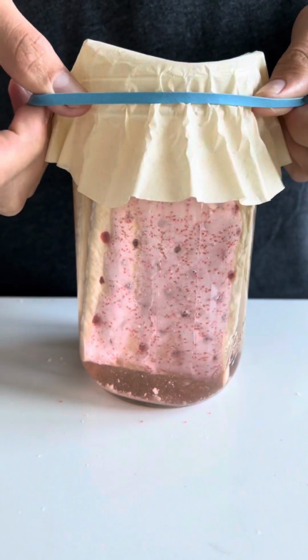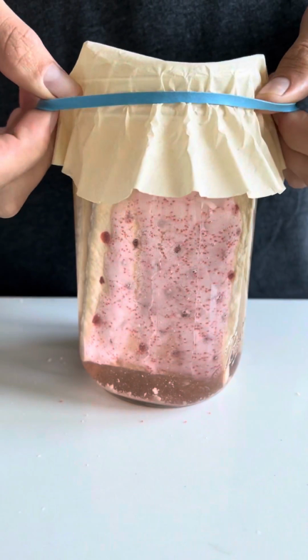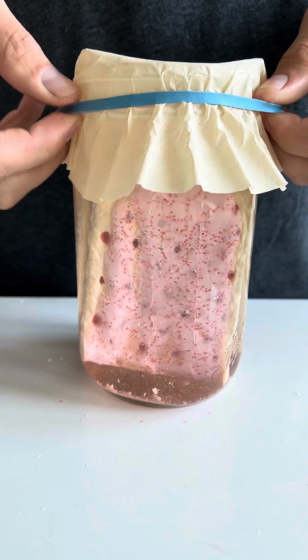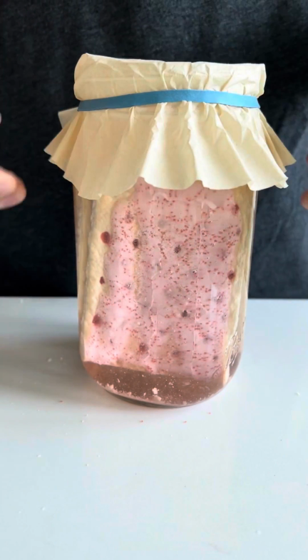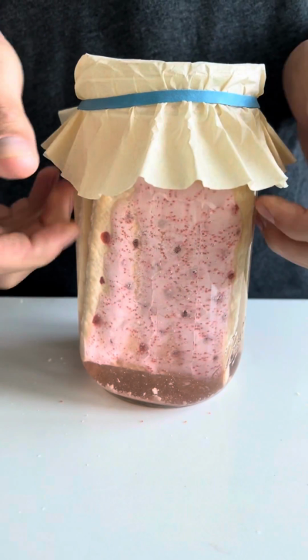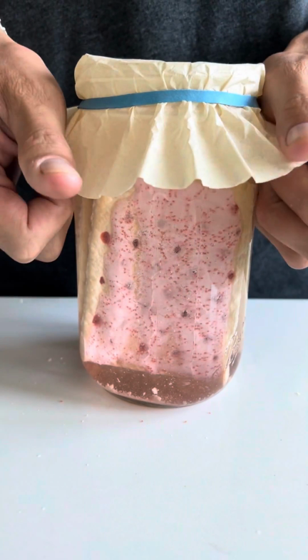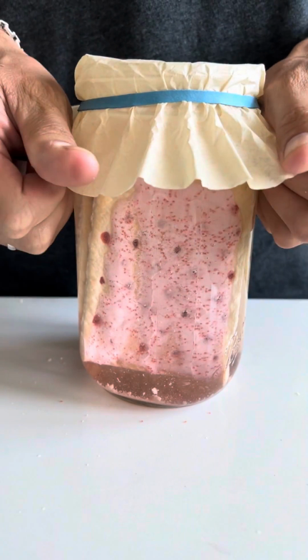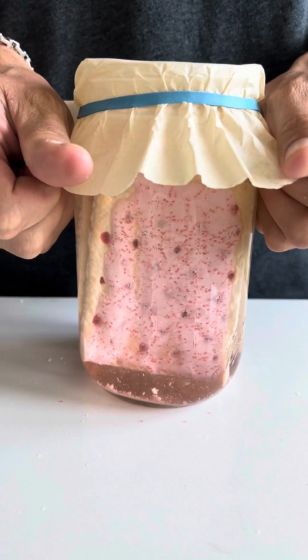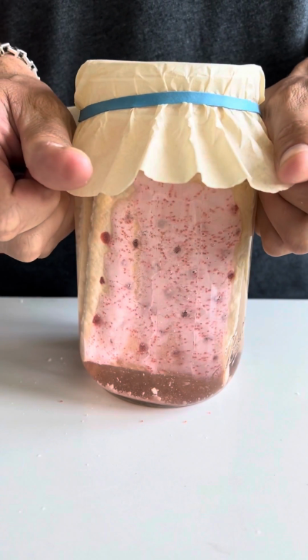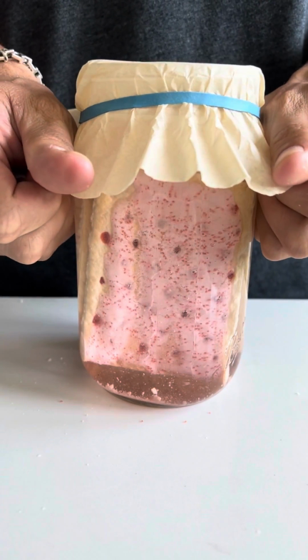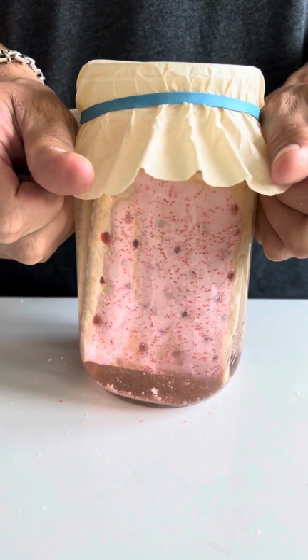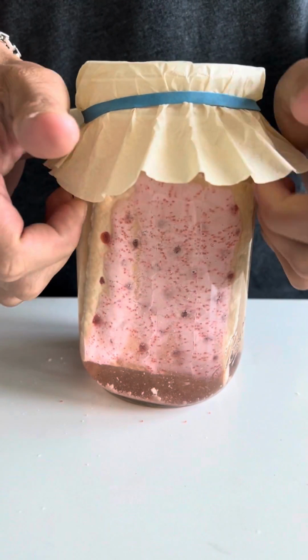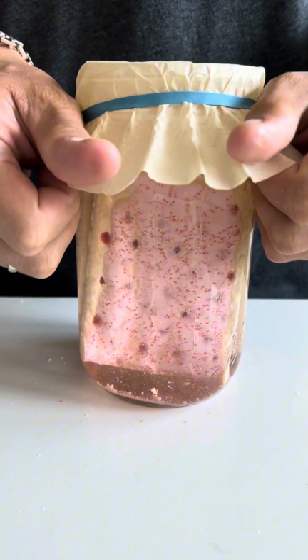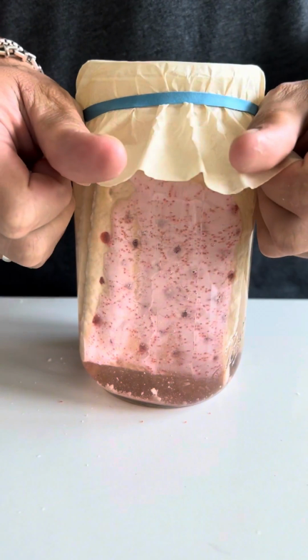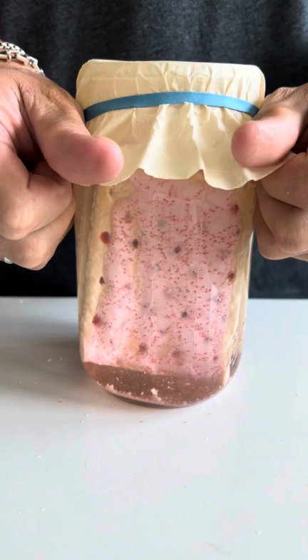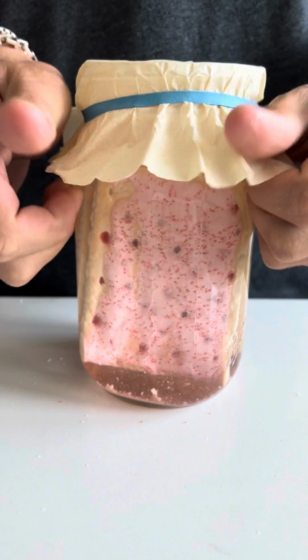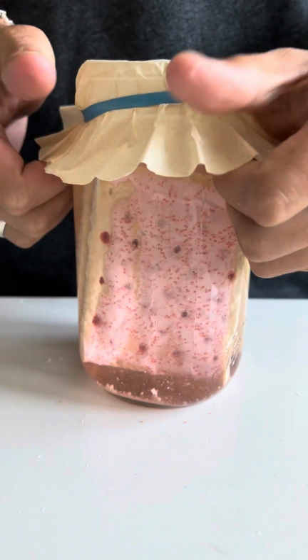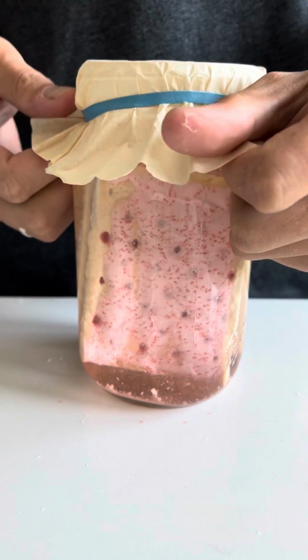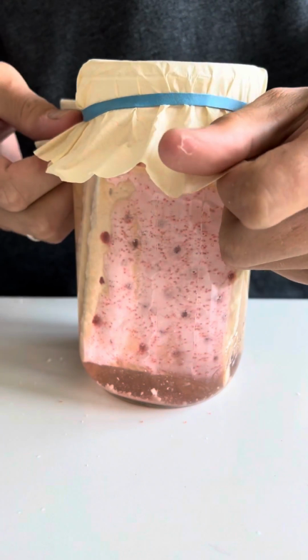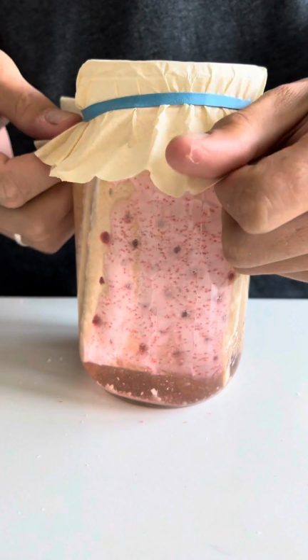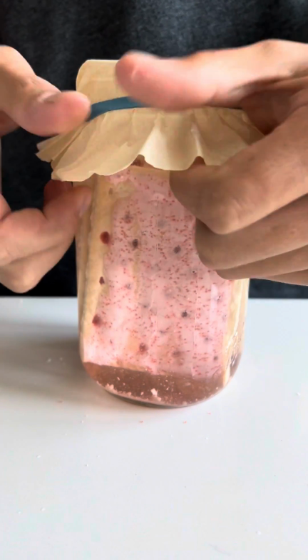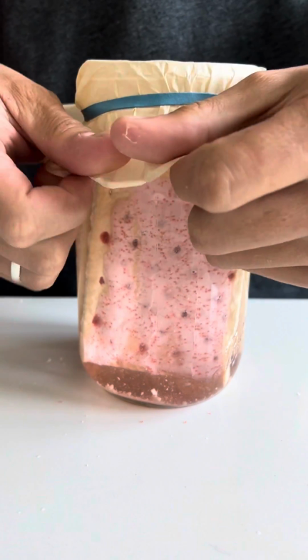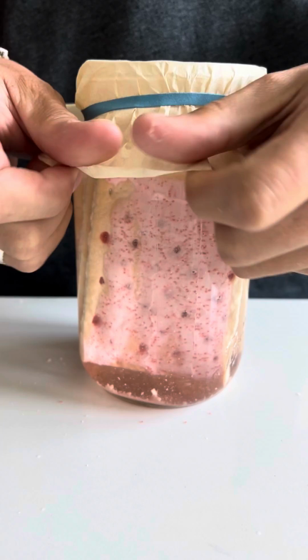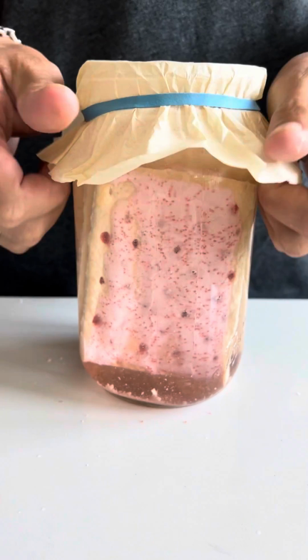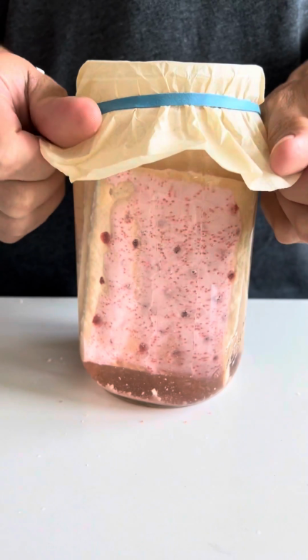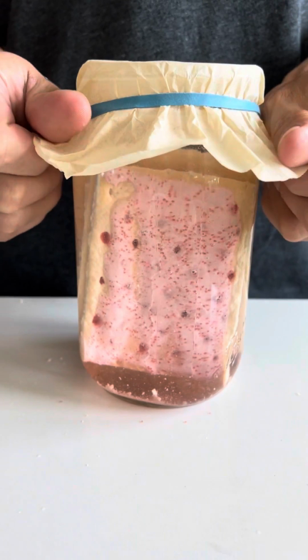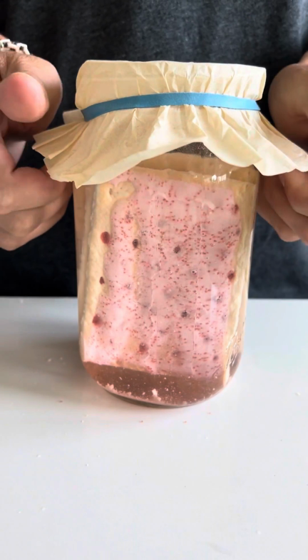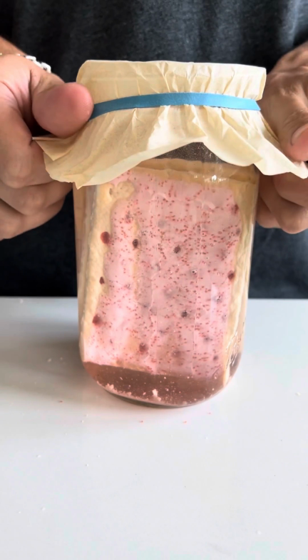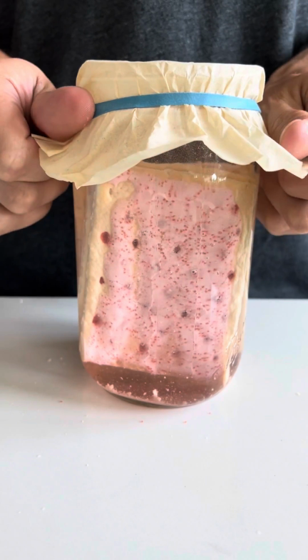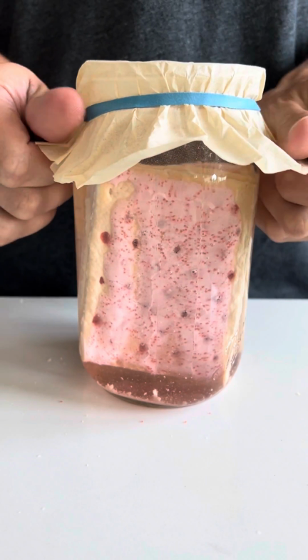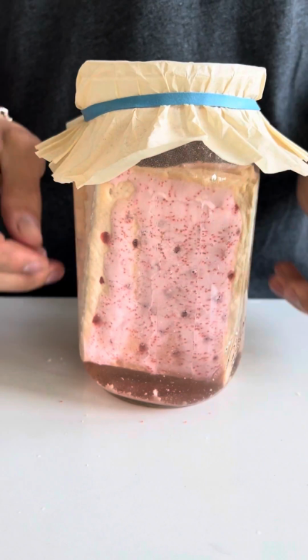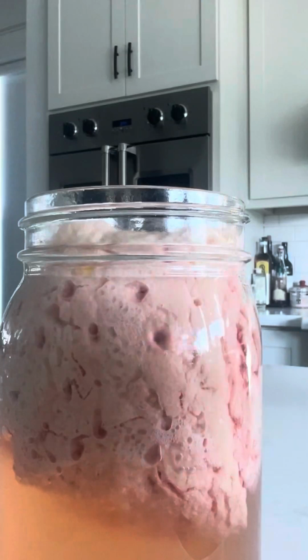Once I have my jar filled with water, I'm going to go ahead and cover it, put an elastic band around it, and leave it on the counter for a few days.